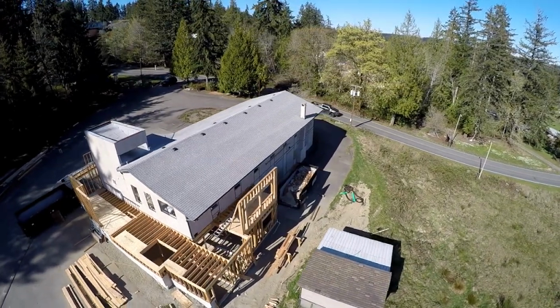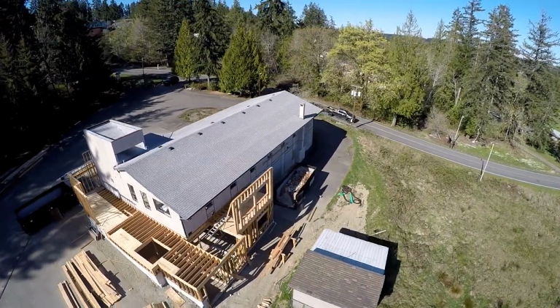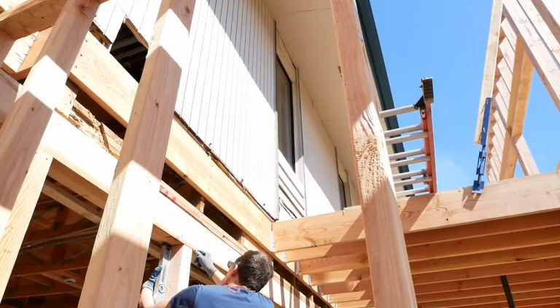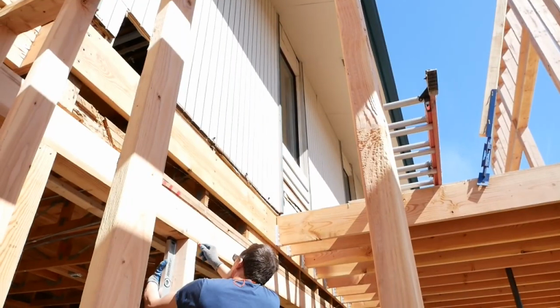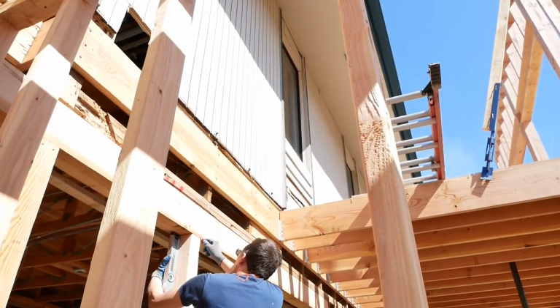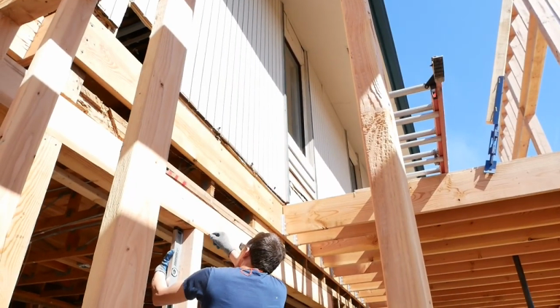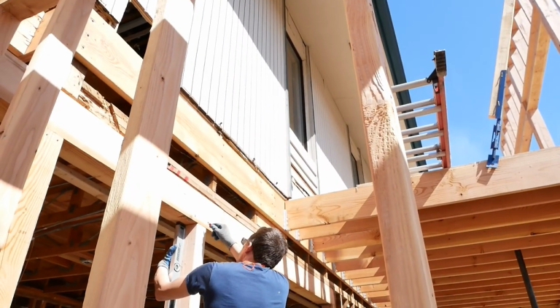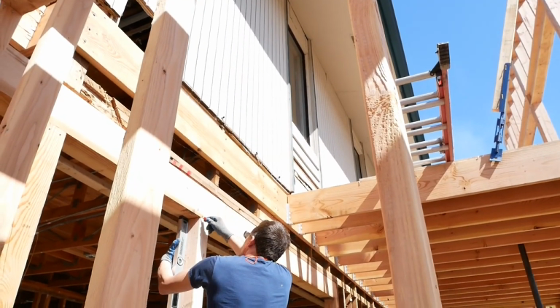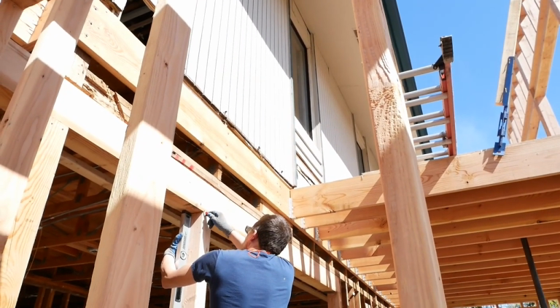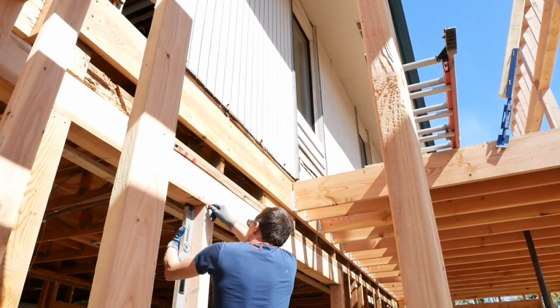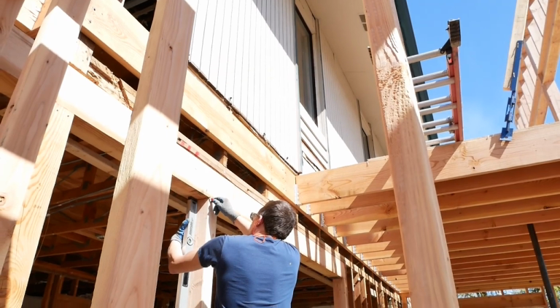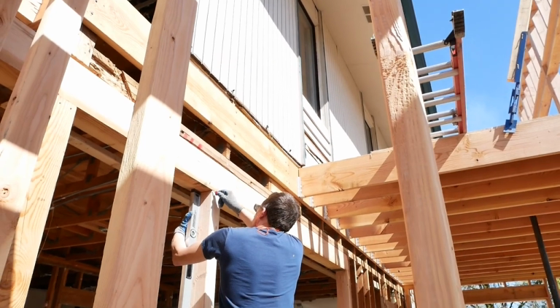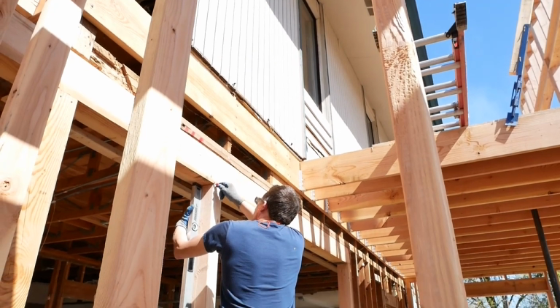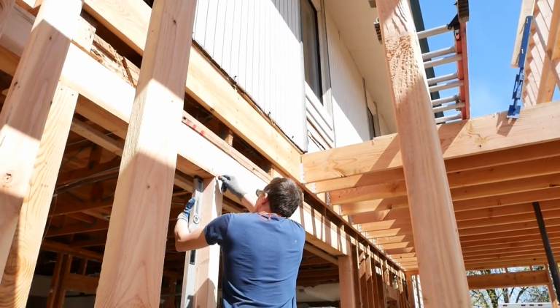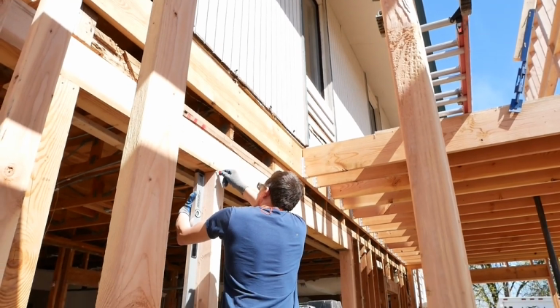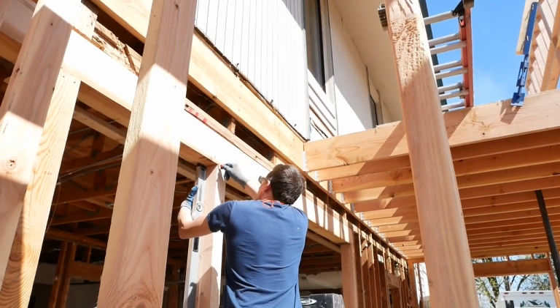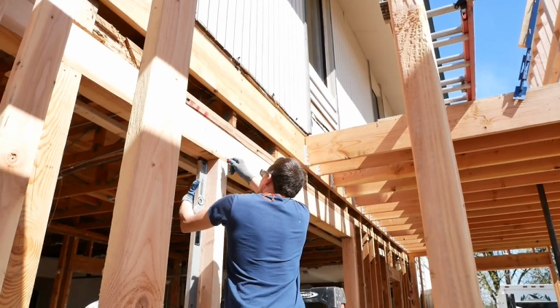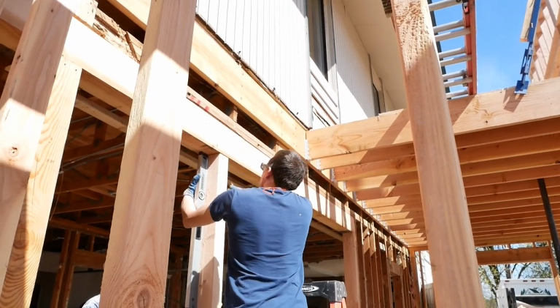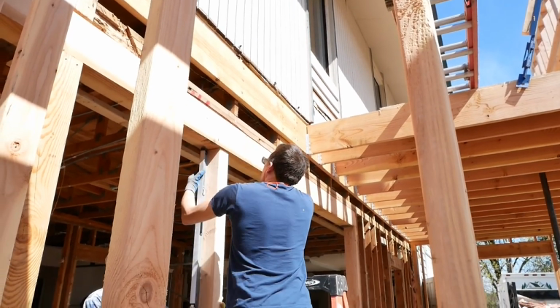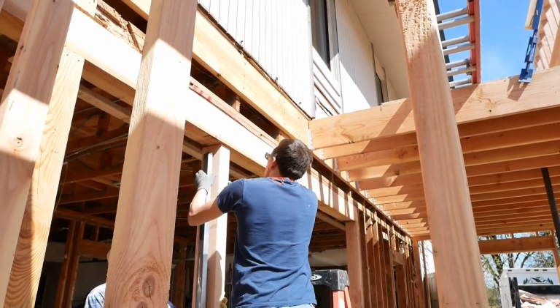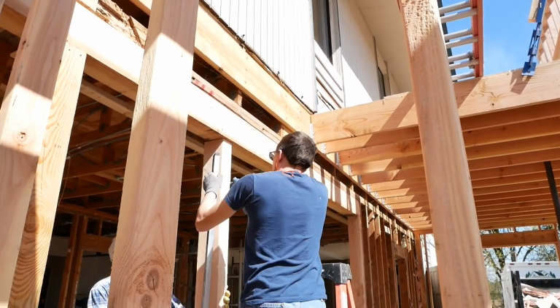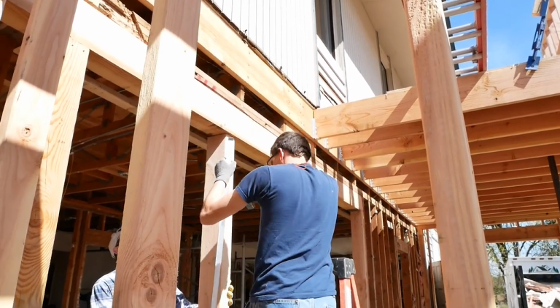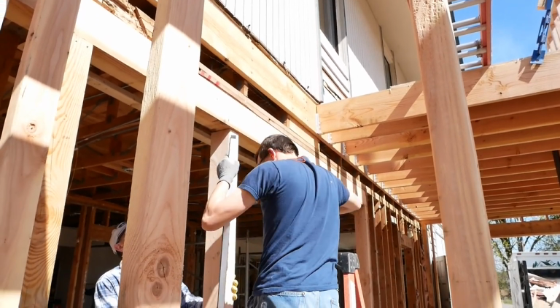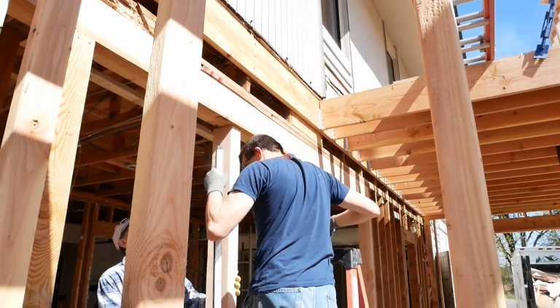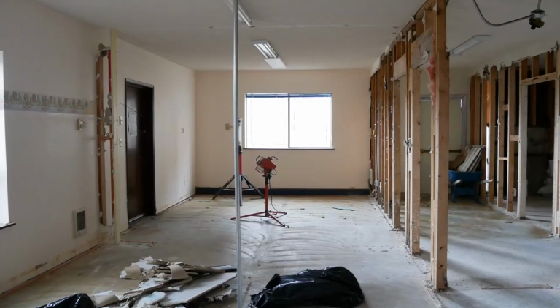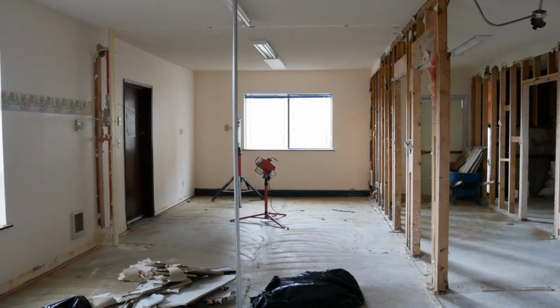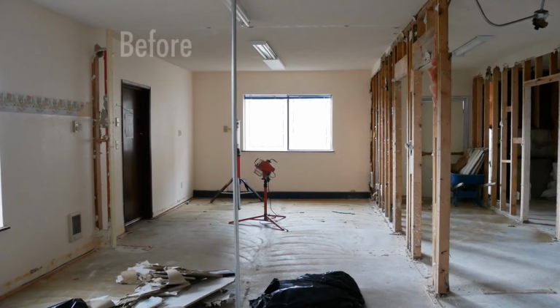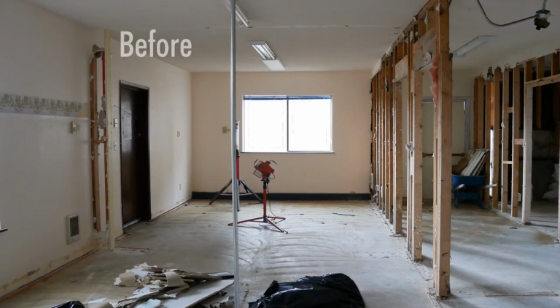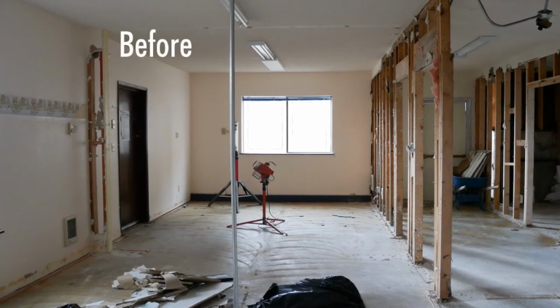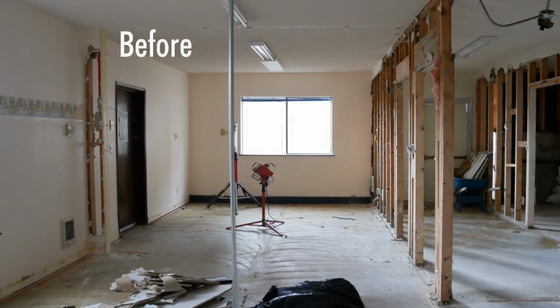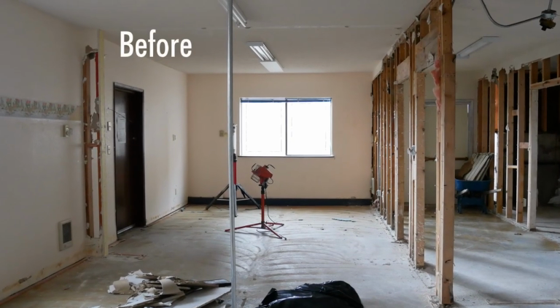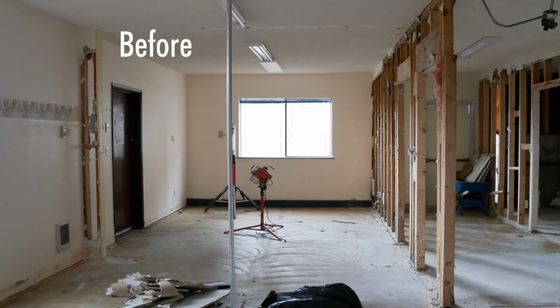Cameron's putting in a post and beams here to open up the outside walls. We finally had to bite the bullet sooner or later and start tearing off some exterior walls.